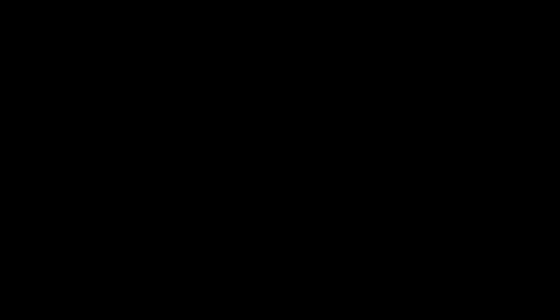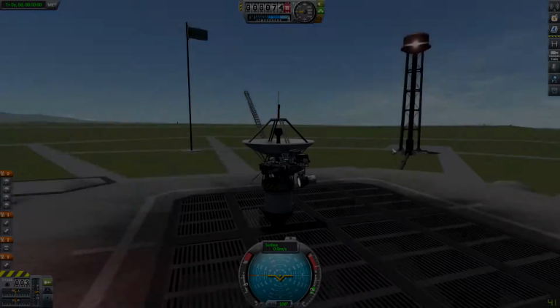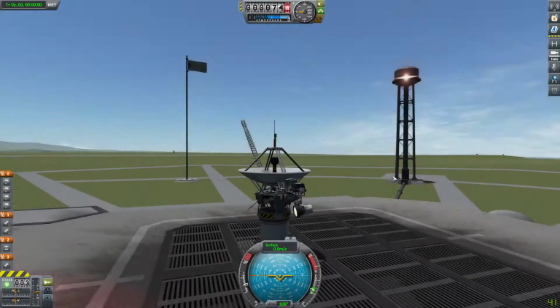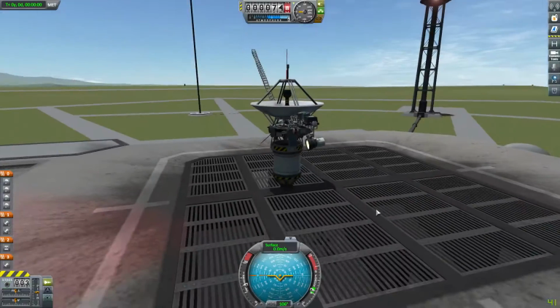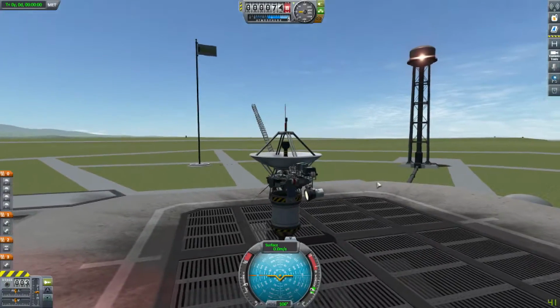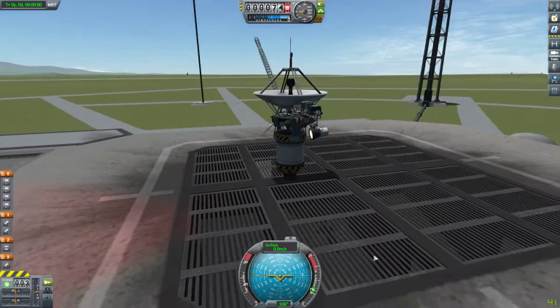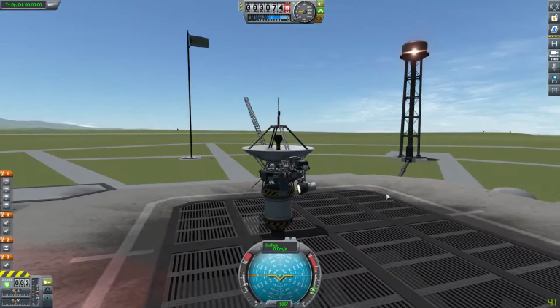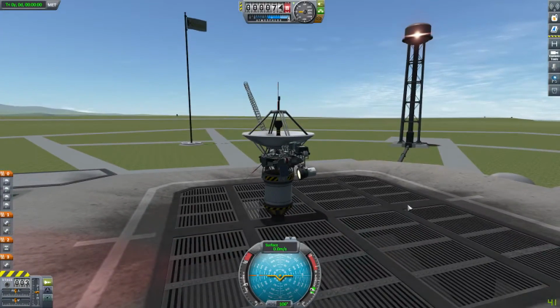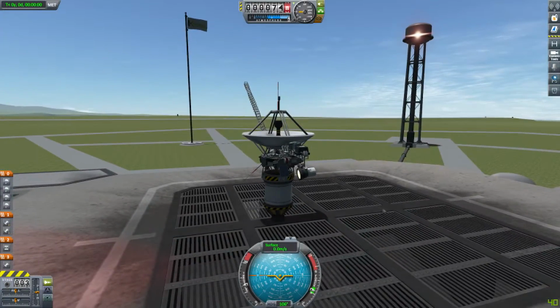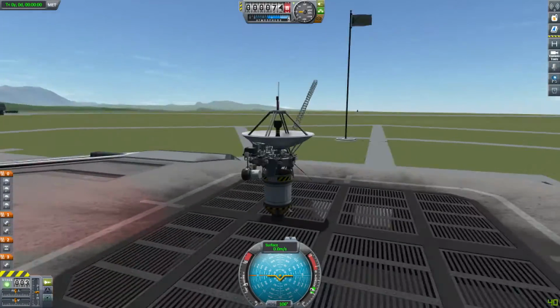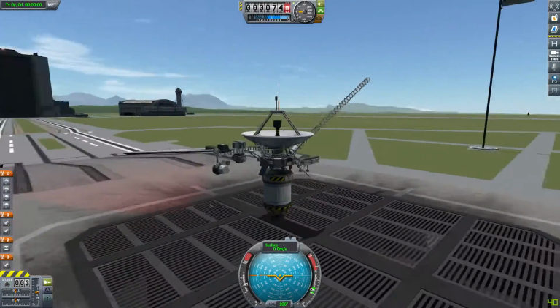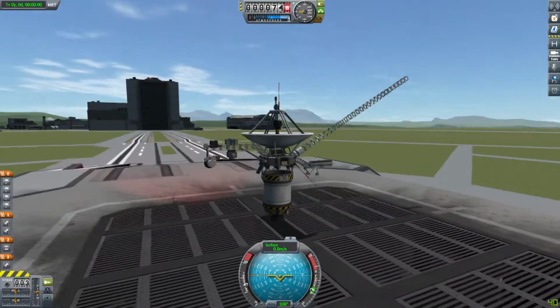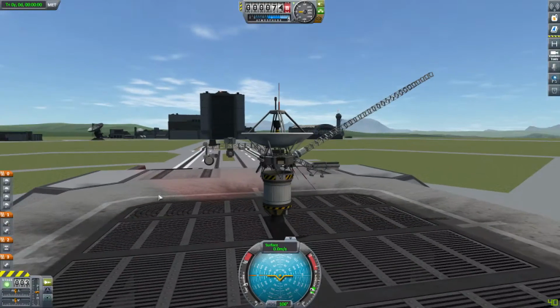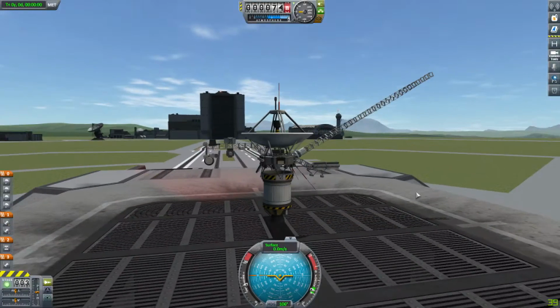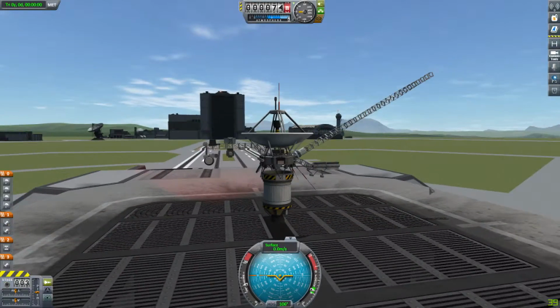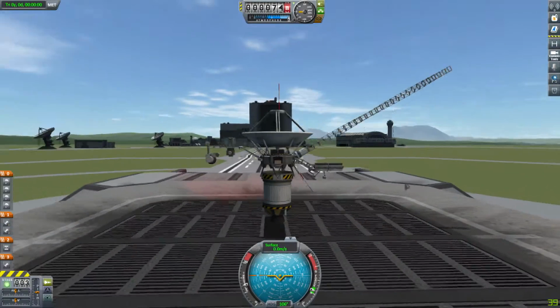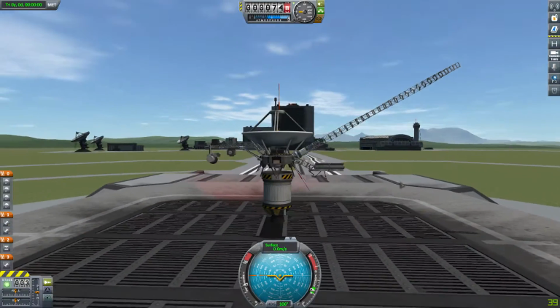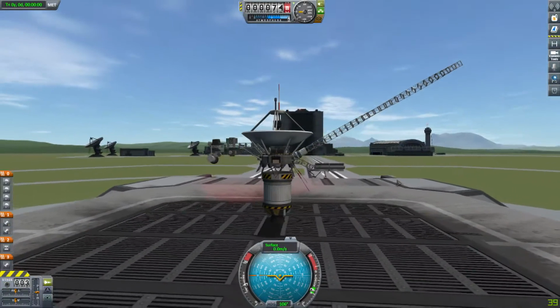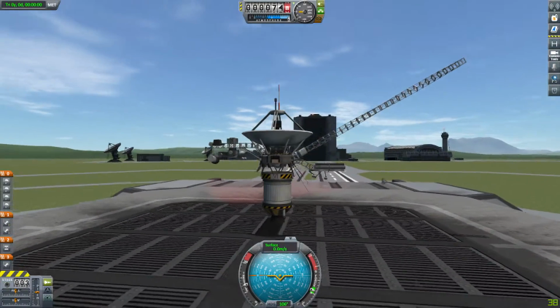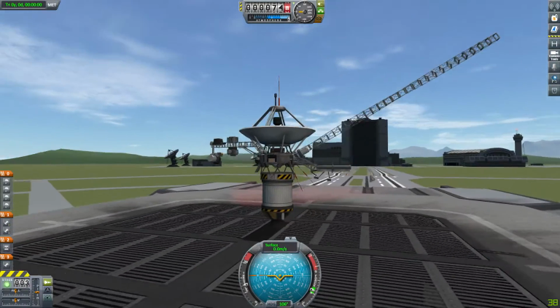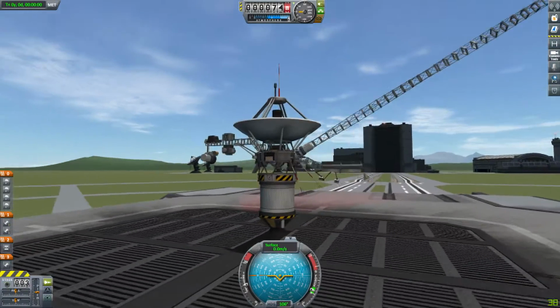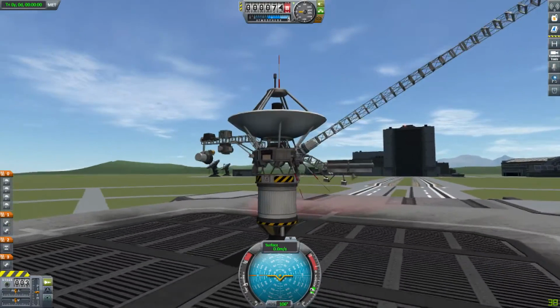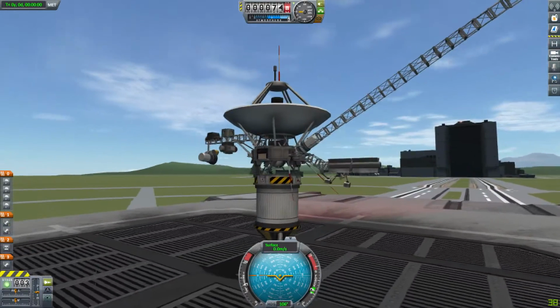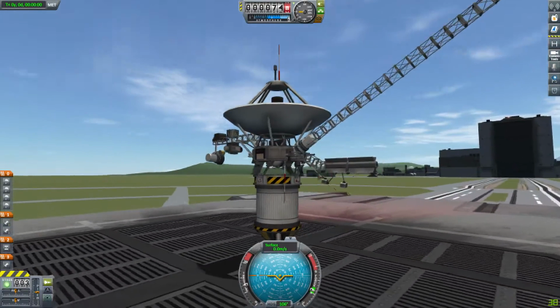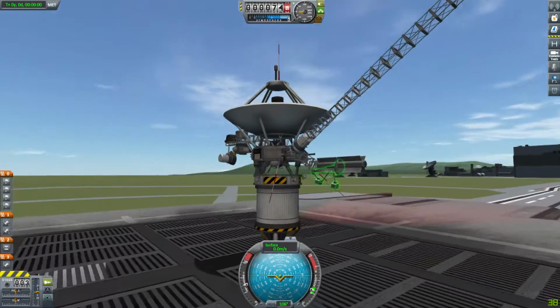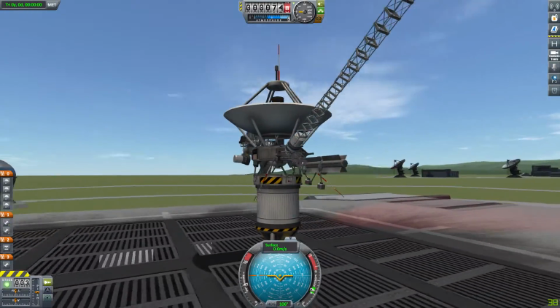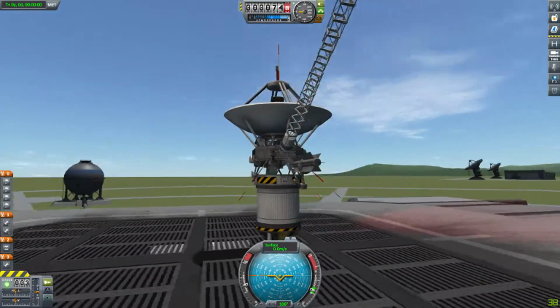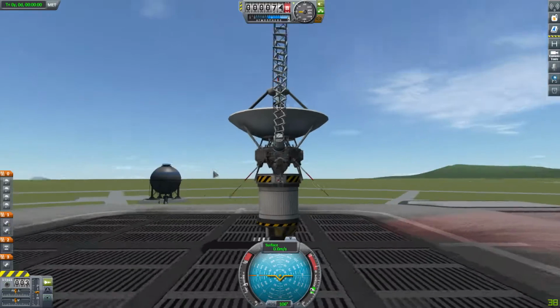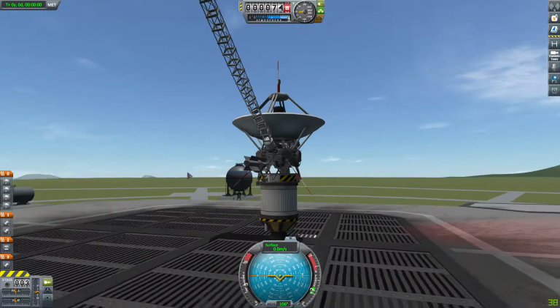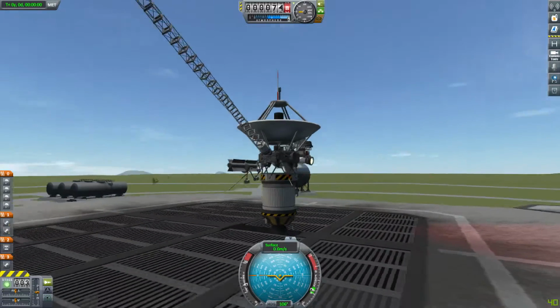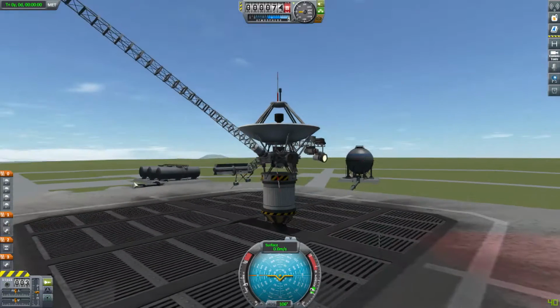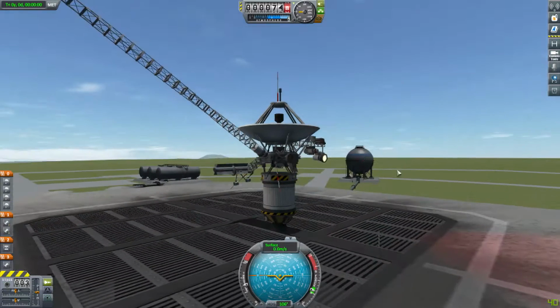Hello YouTube, this is Jack and today I'll be showing you my stock replica of Voyager 1 in Kerbal Space Program.